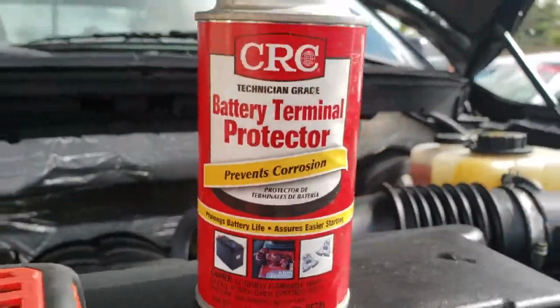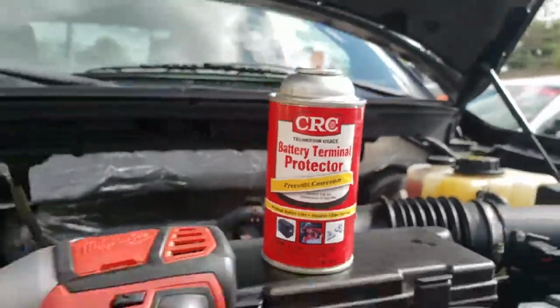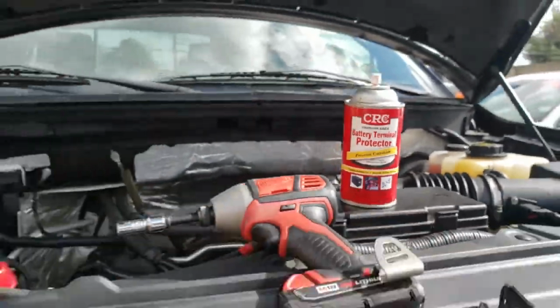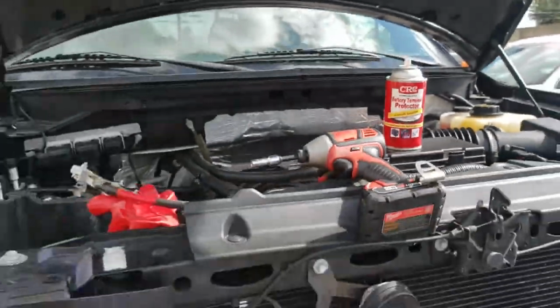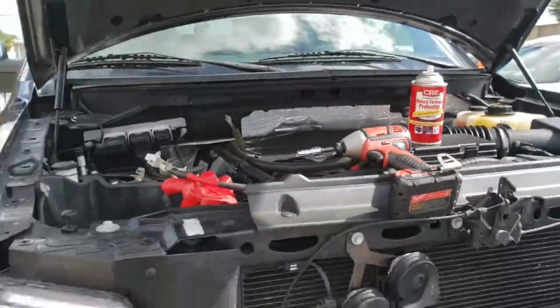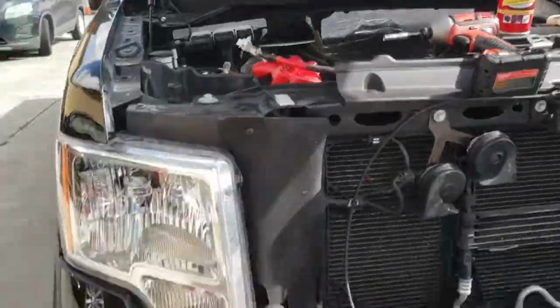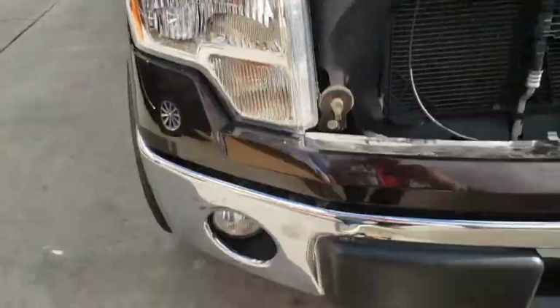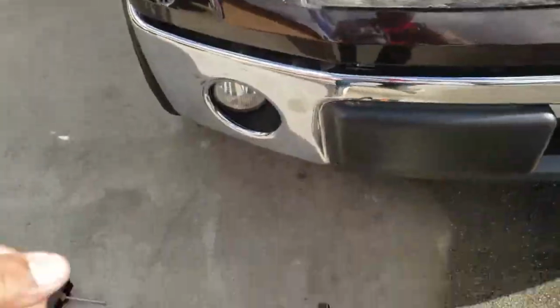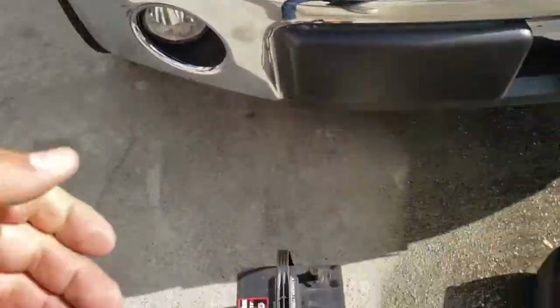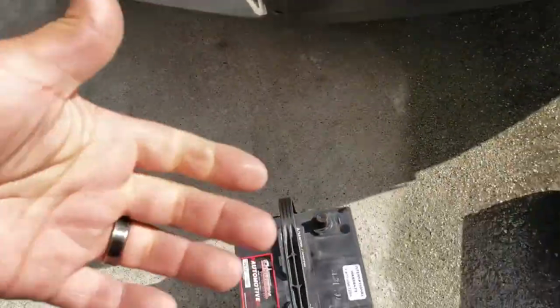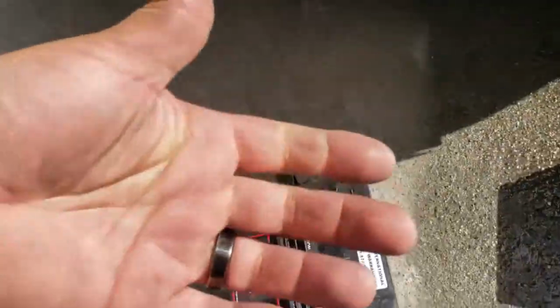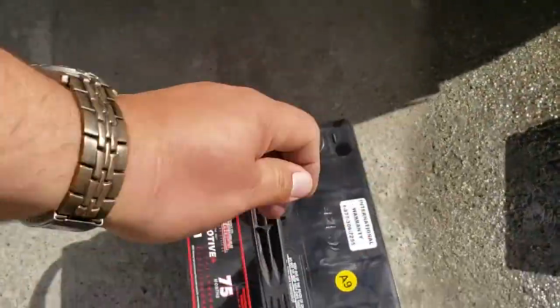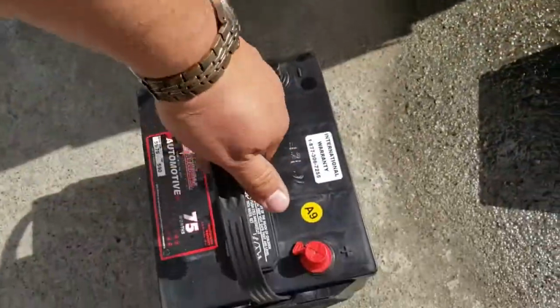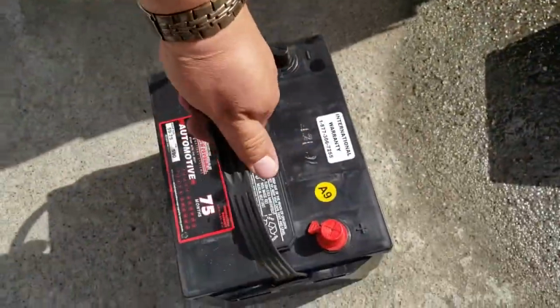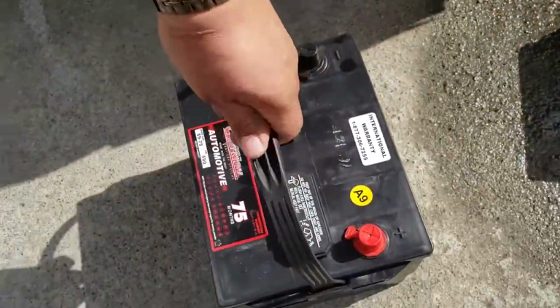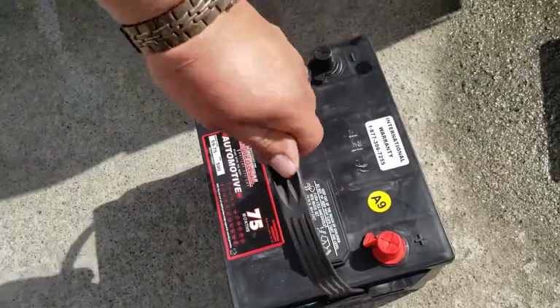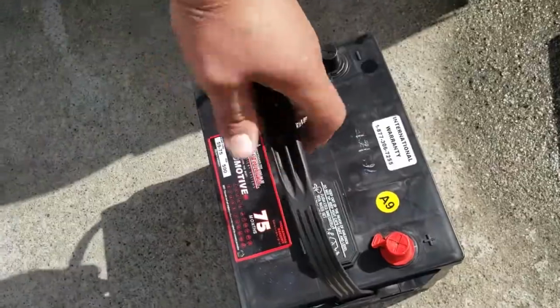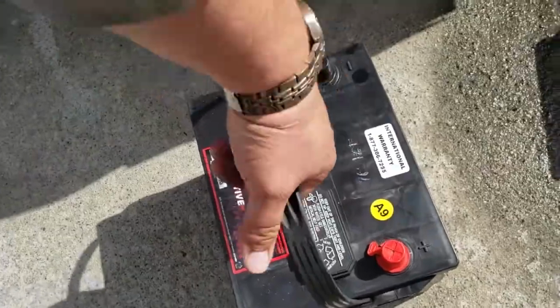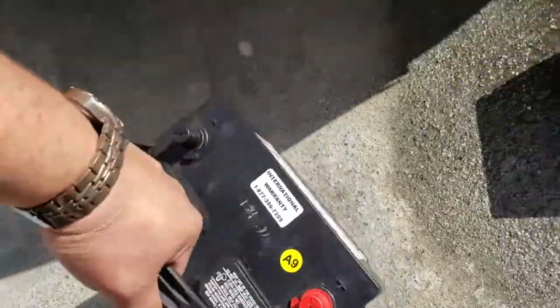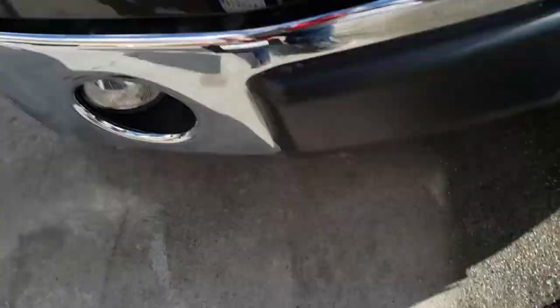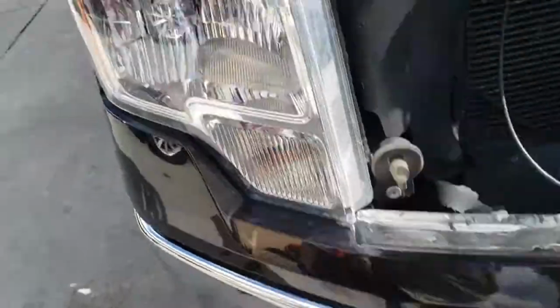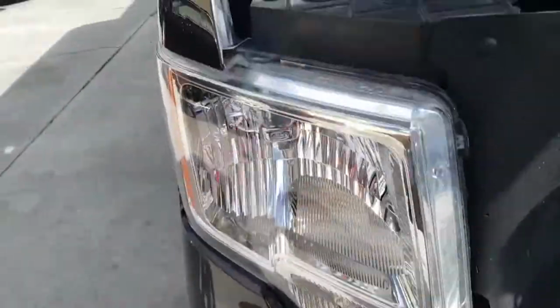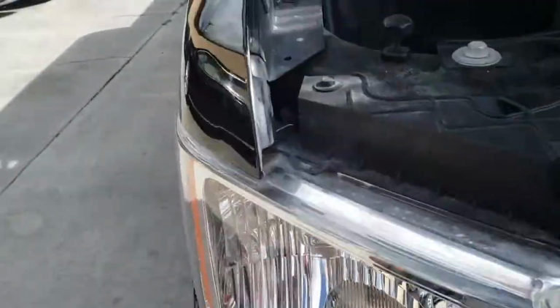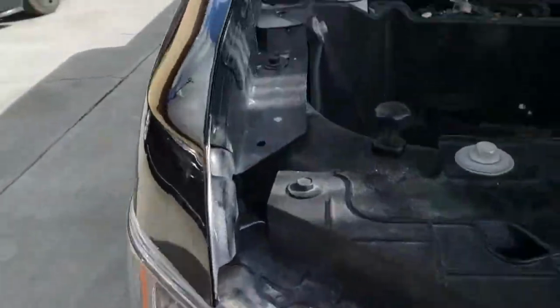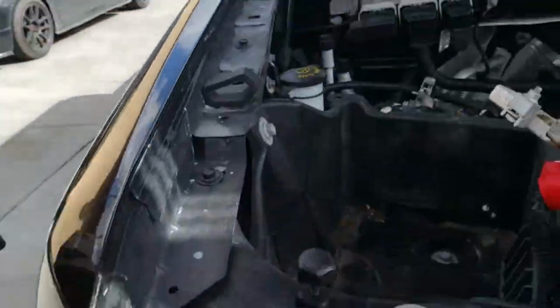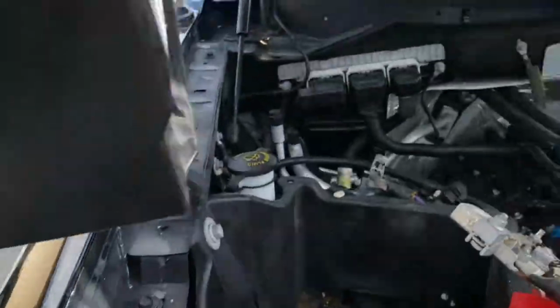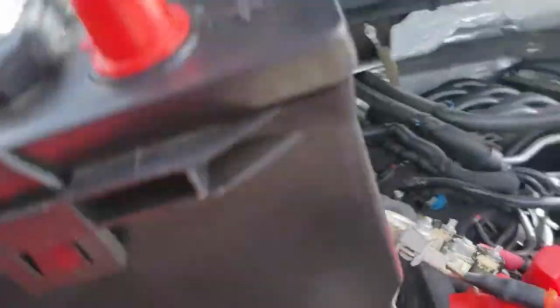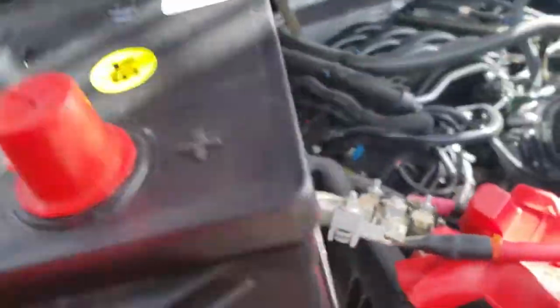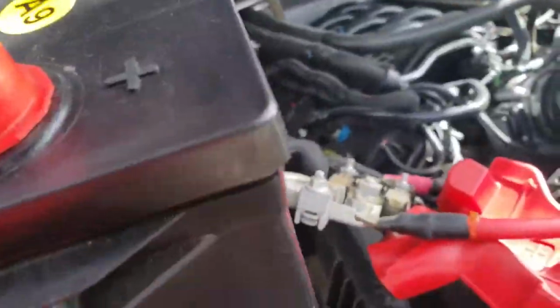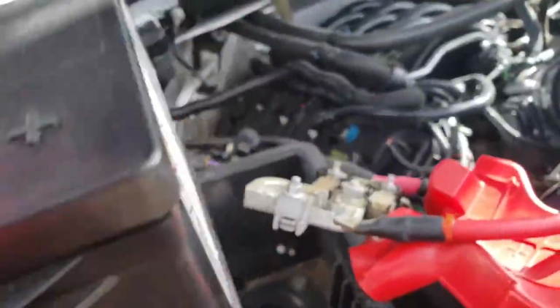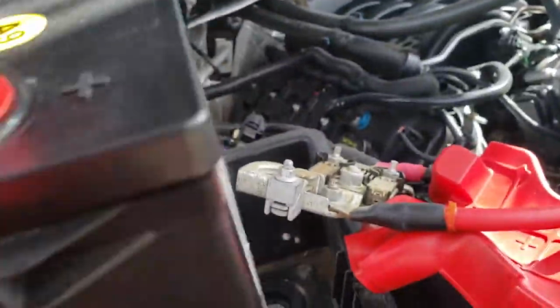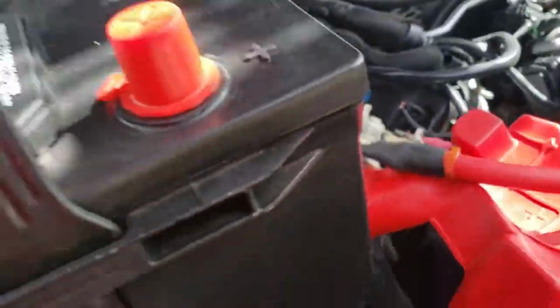The first thing we're going to do is pick up the battery and put it into the battery bay.